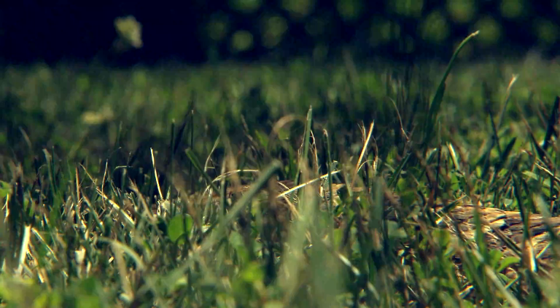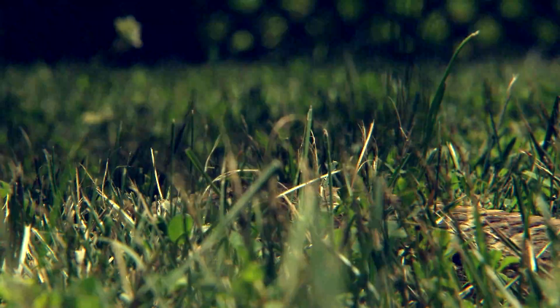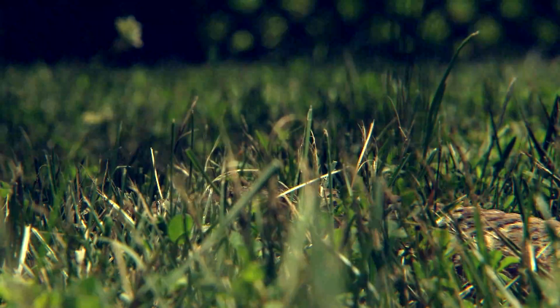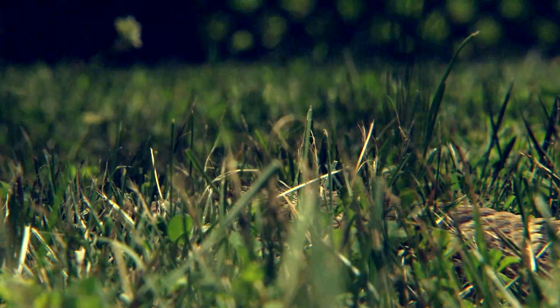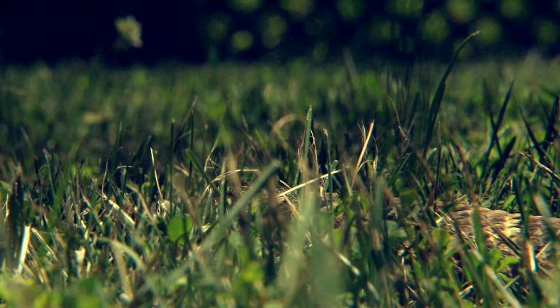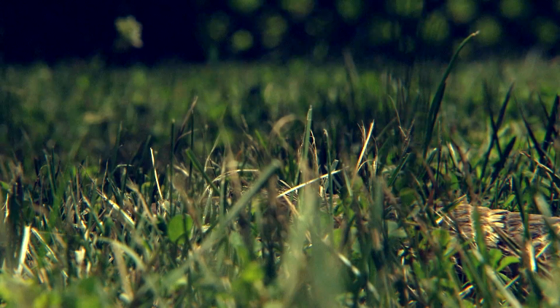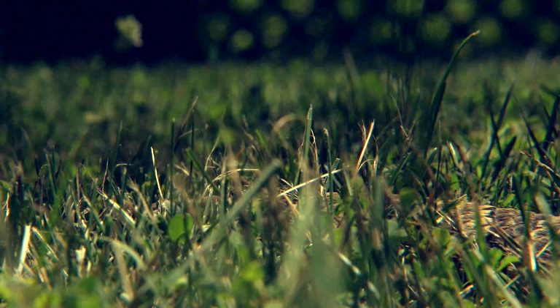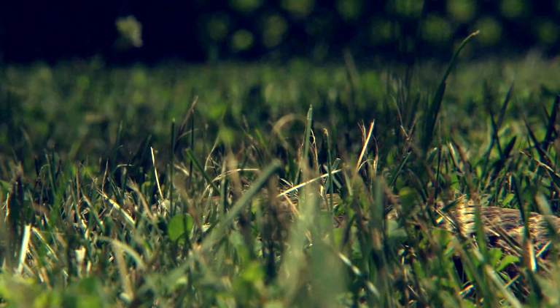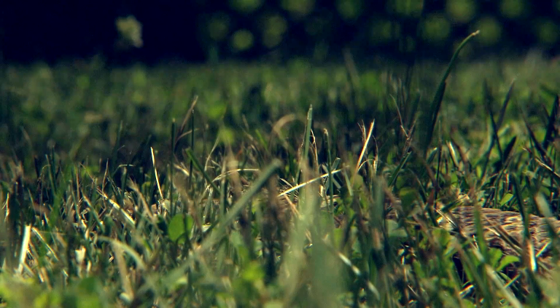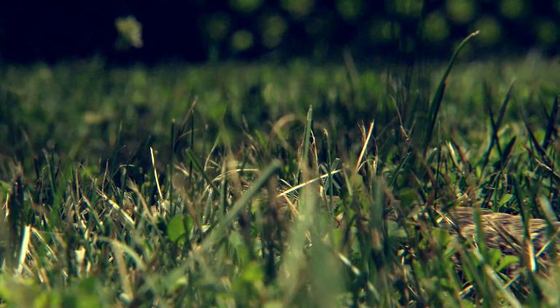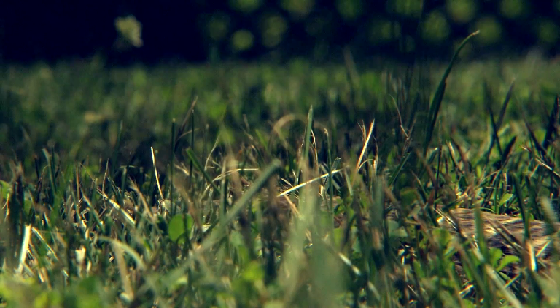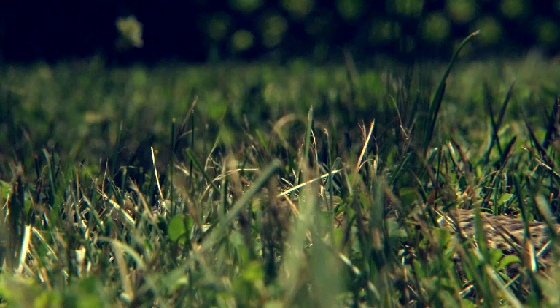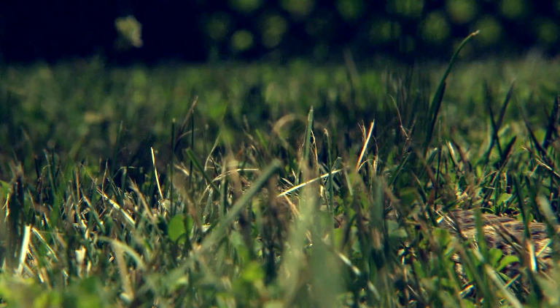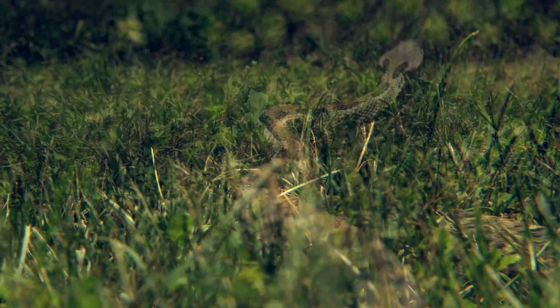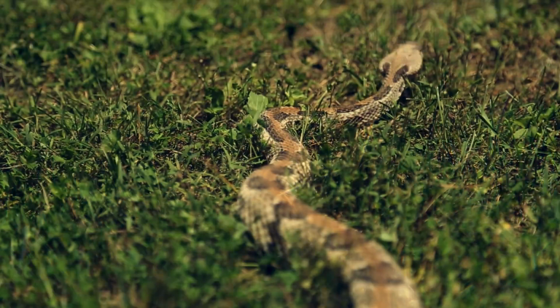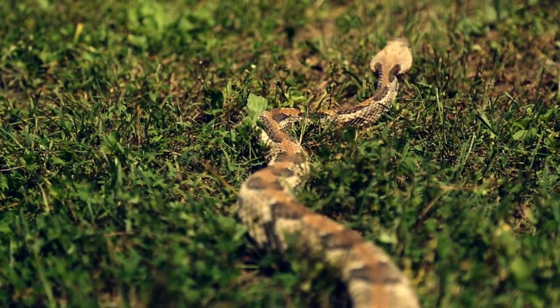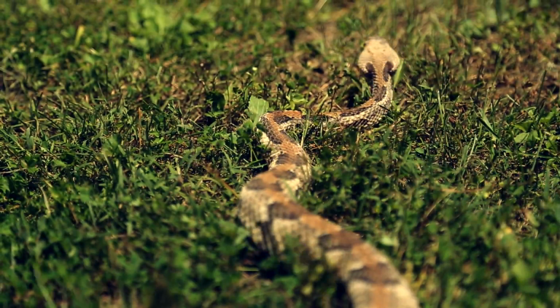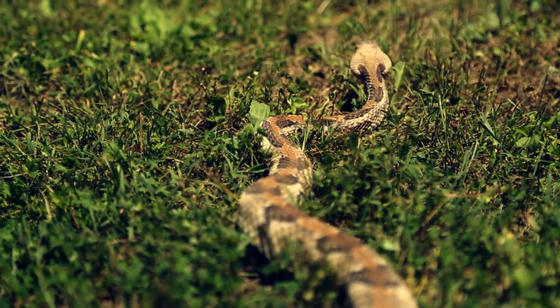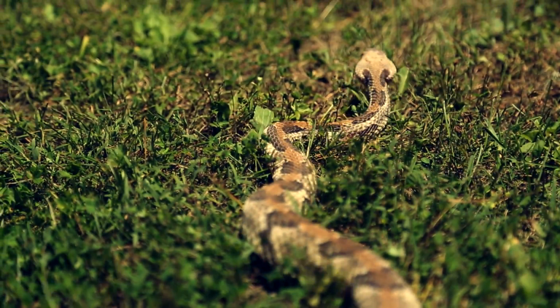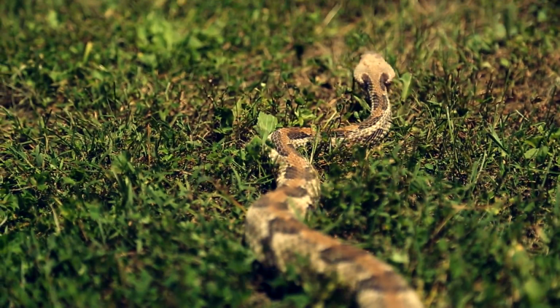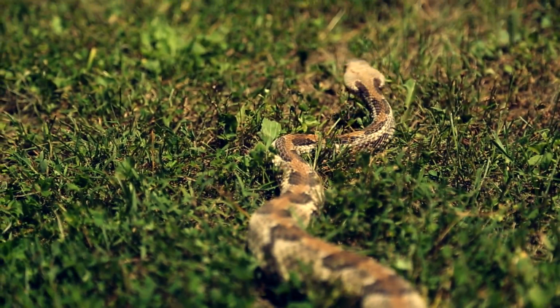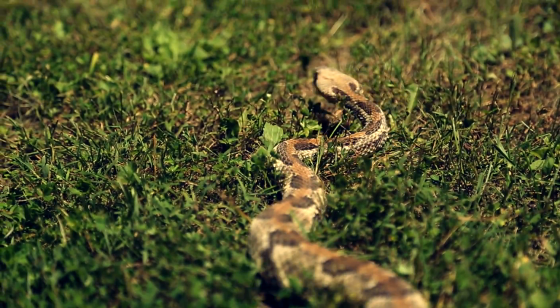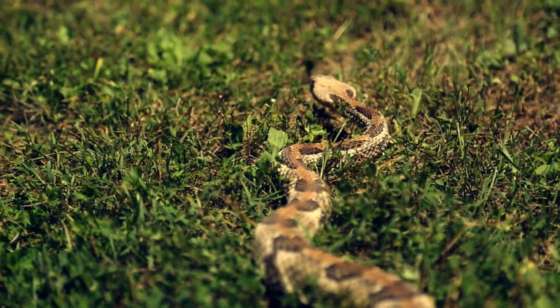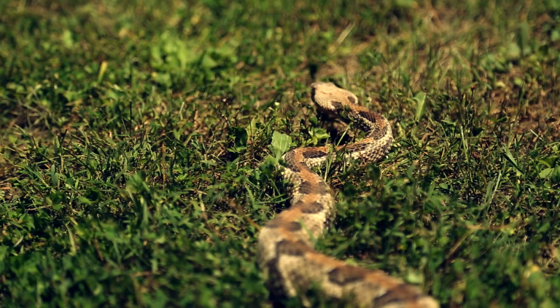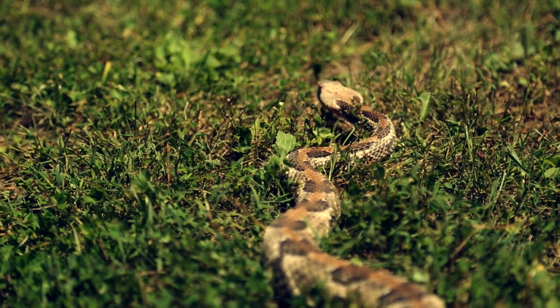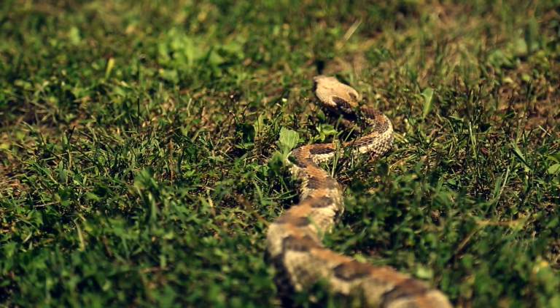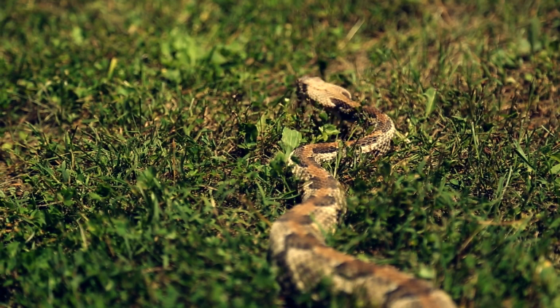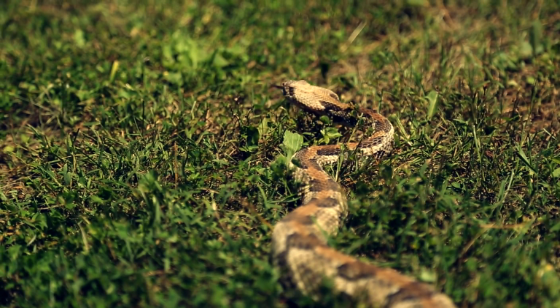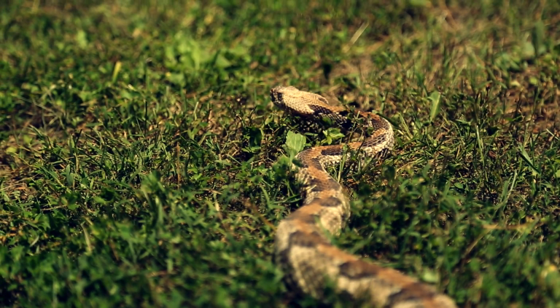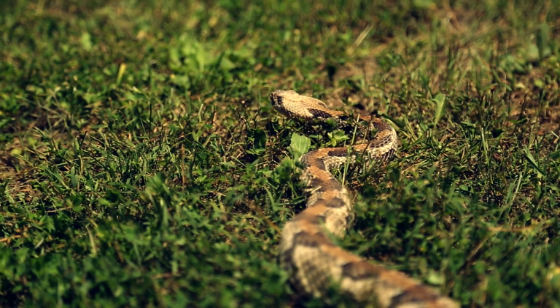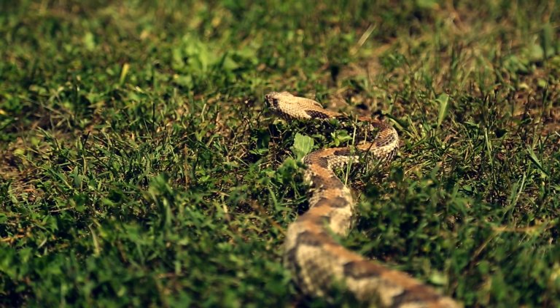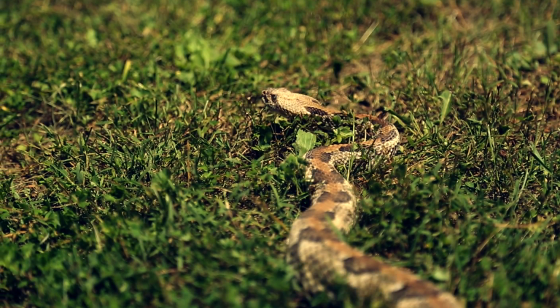The scientific name for the timber rattlesnake is Crotalus horridus. It's a venomous pit viper from the eastern United States.